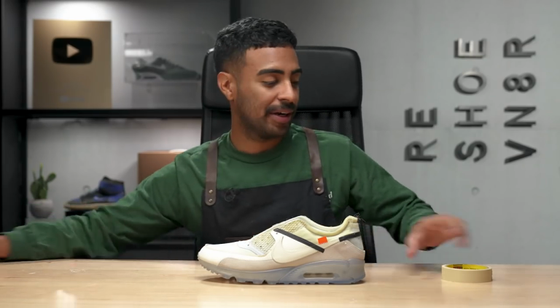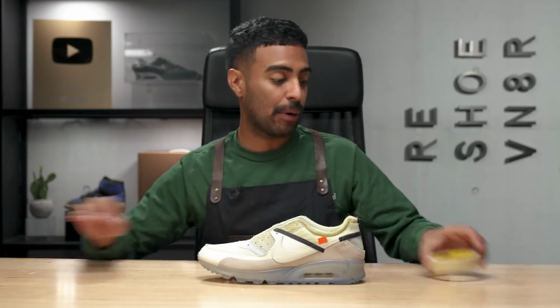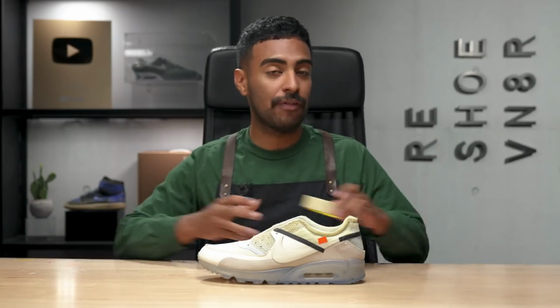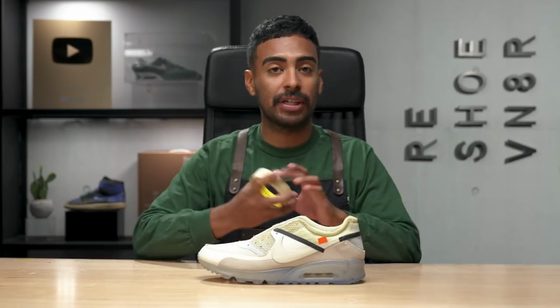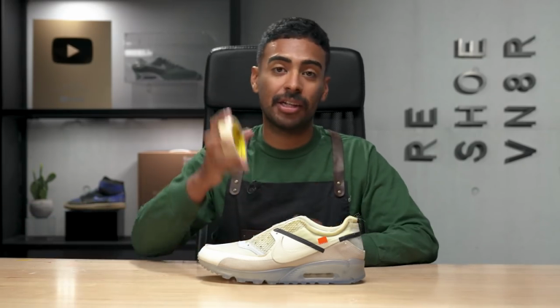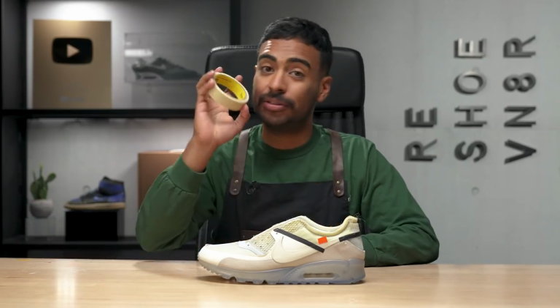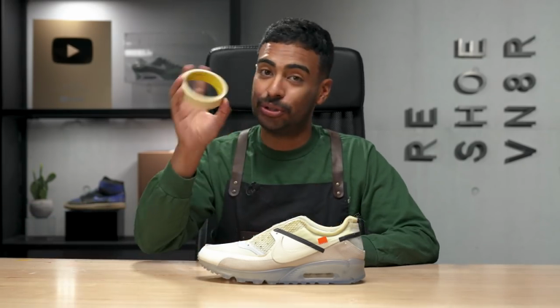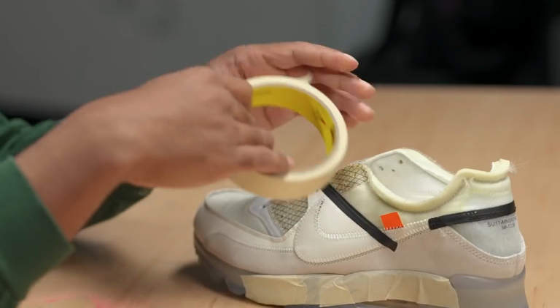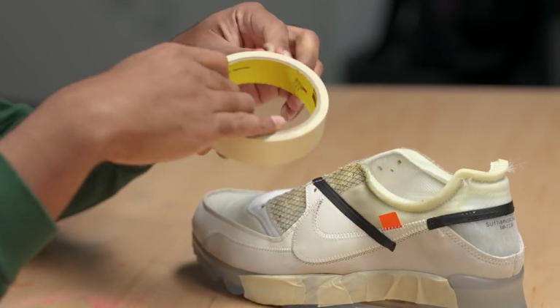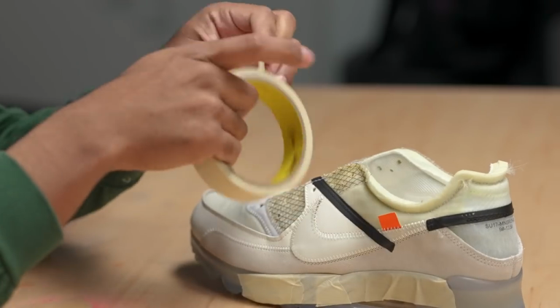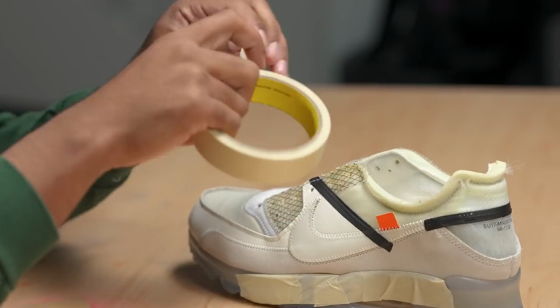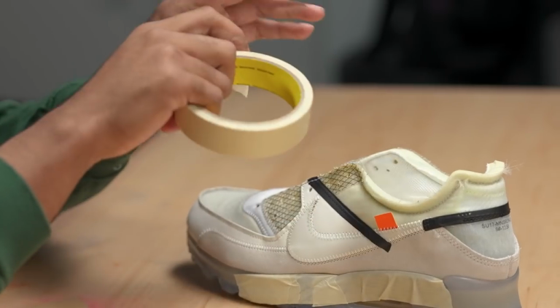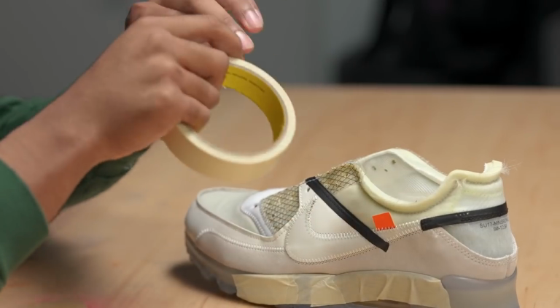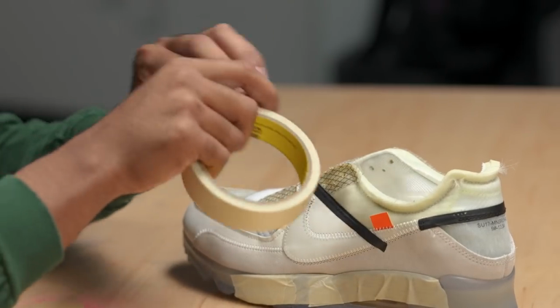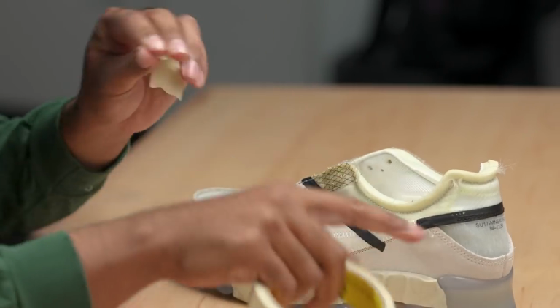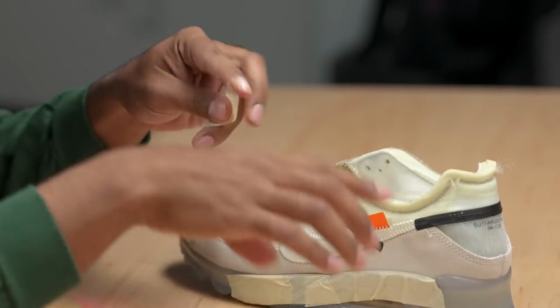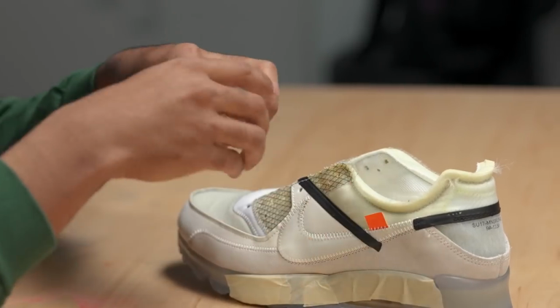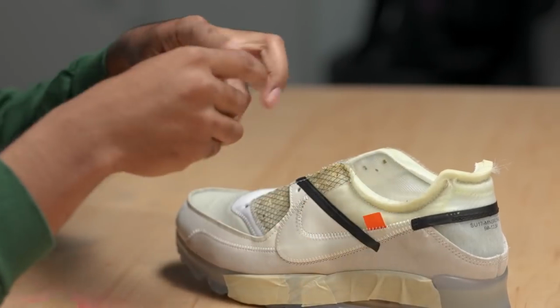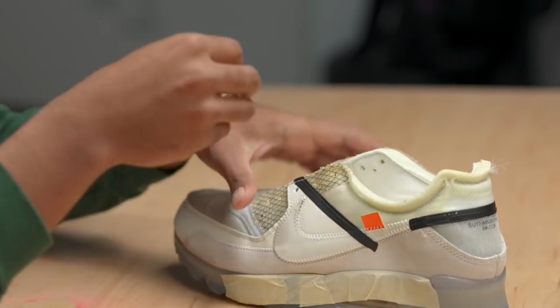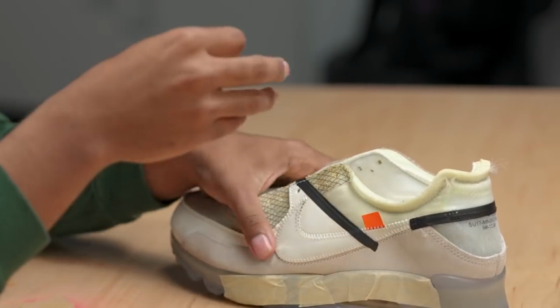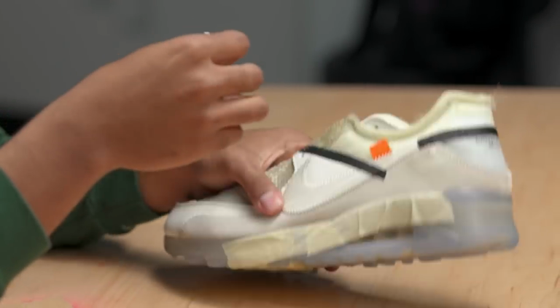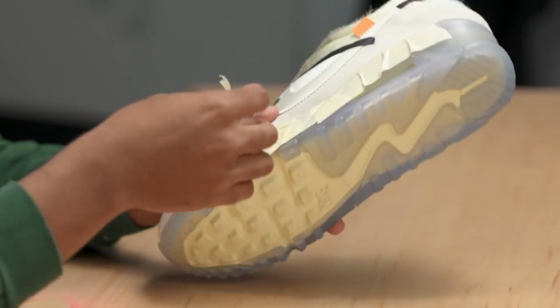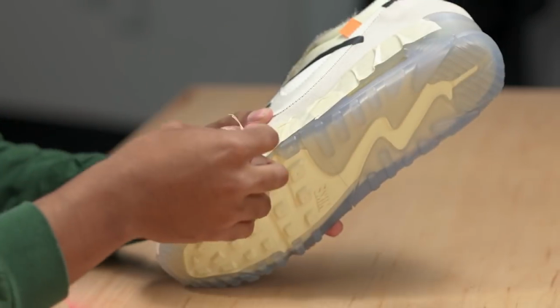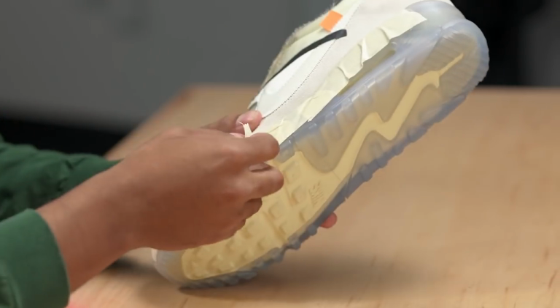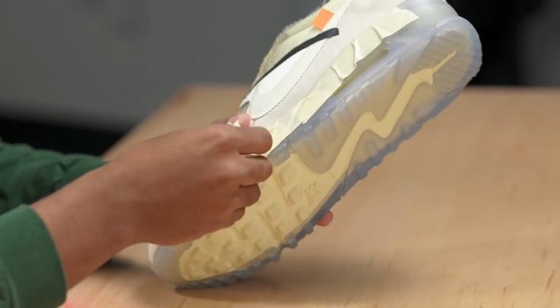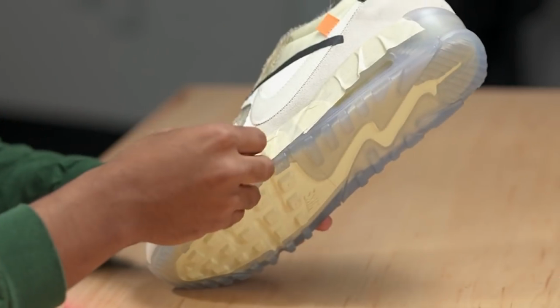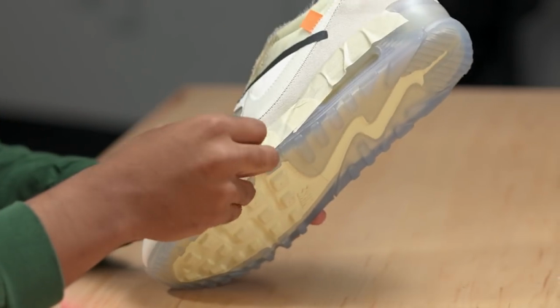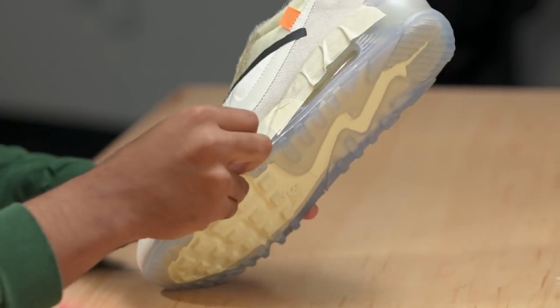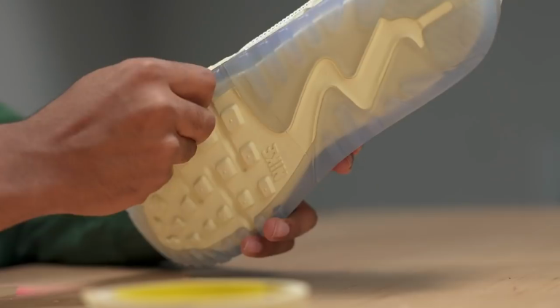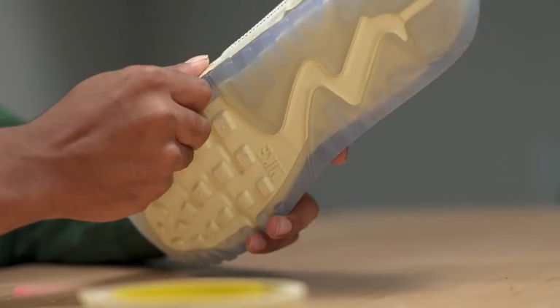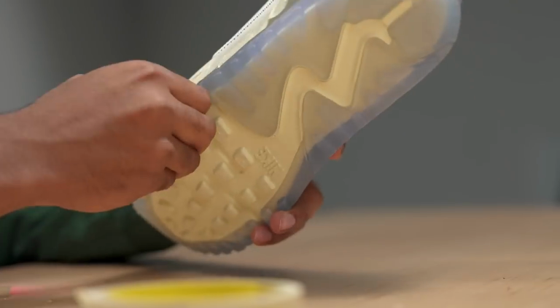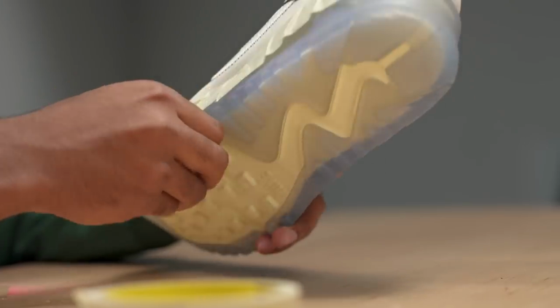Now we're going to focus on some taping. We're going to tape off the entire sole, the tongue, and other areas of the shoe so we can get started painting.